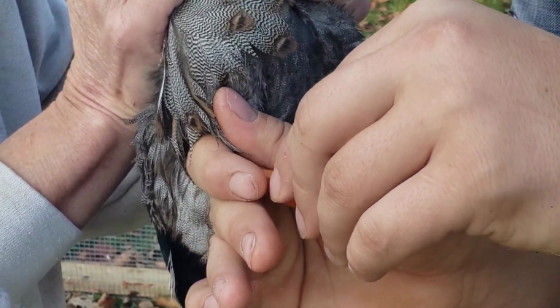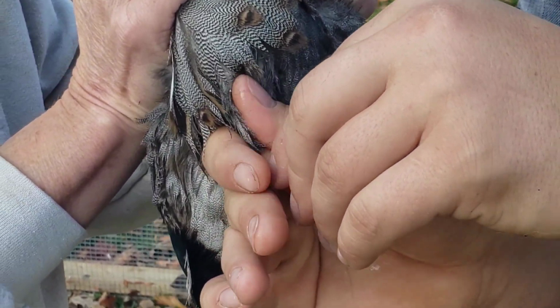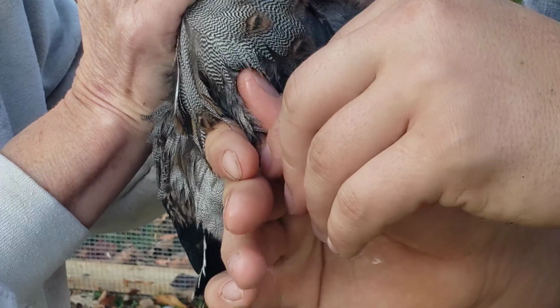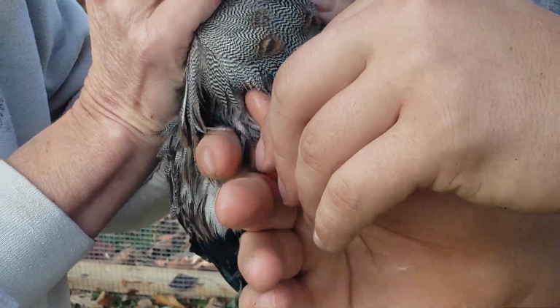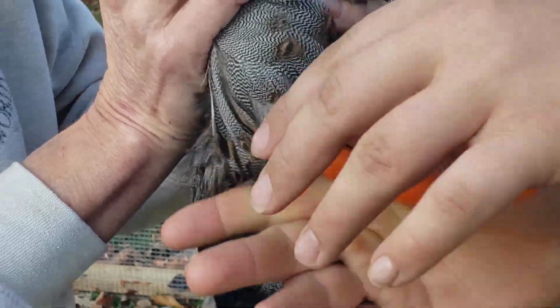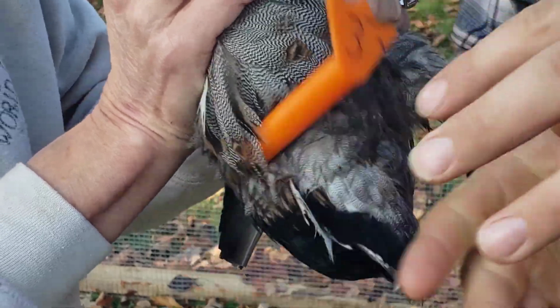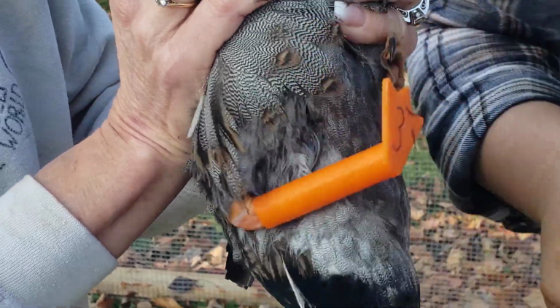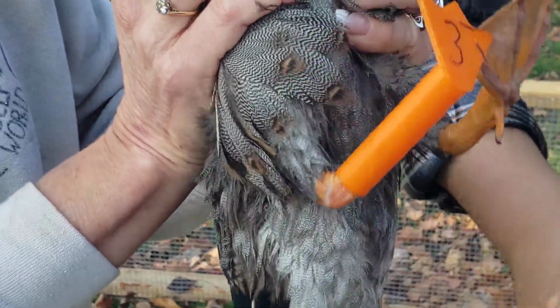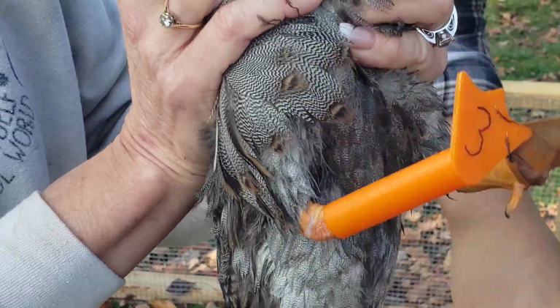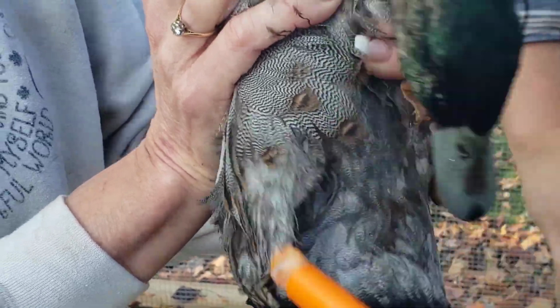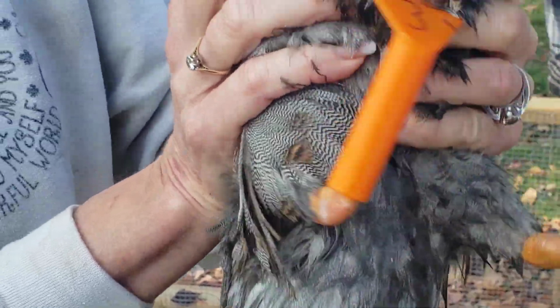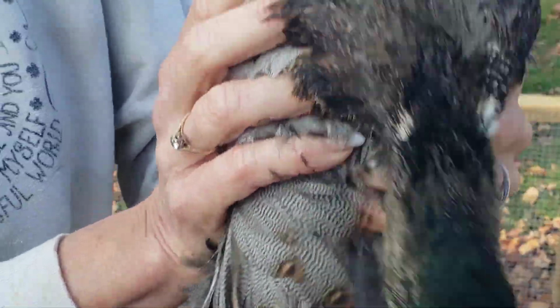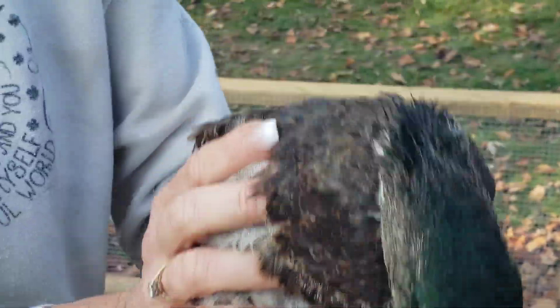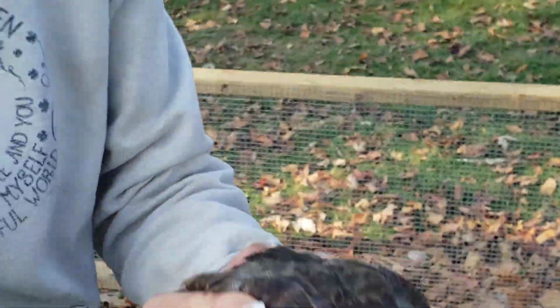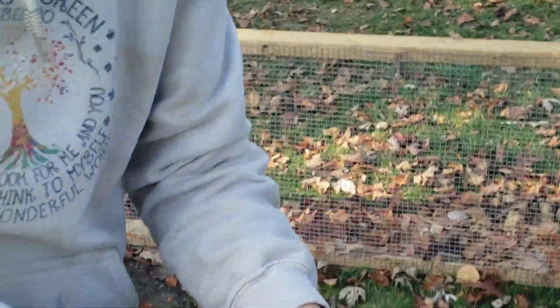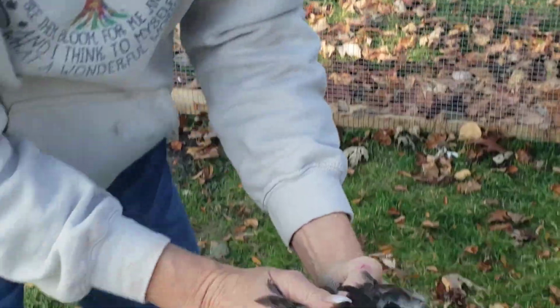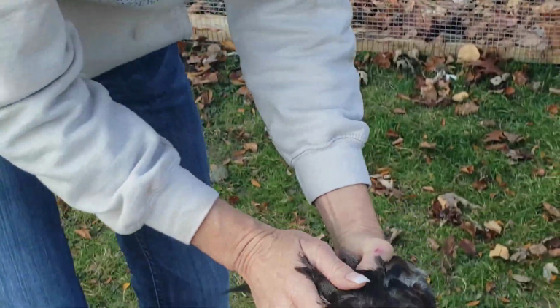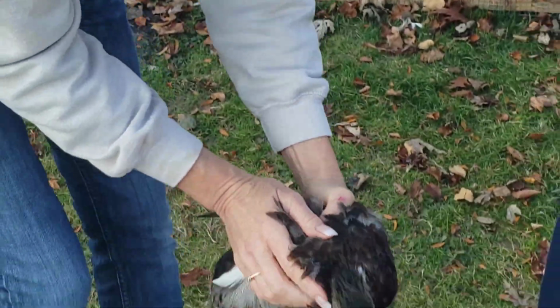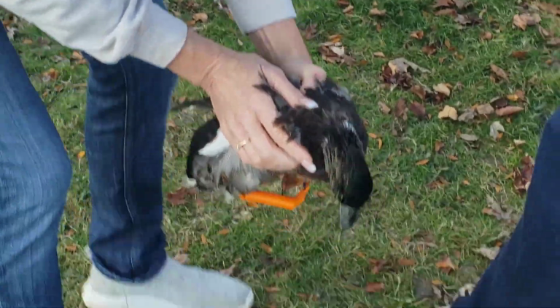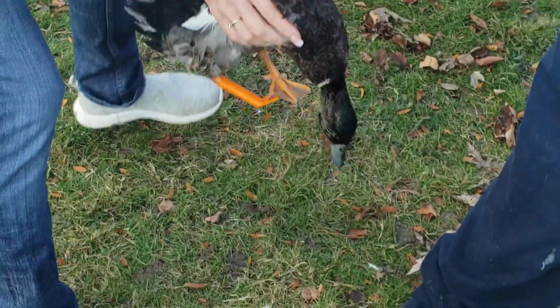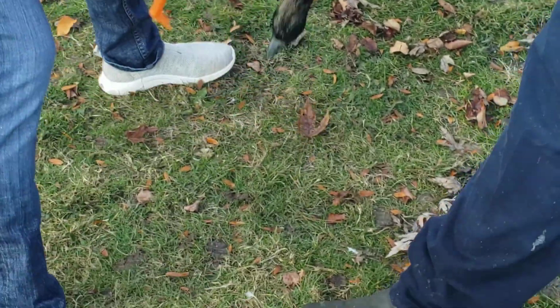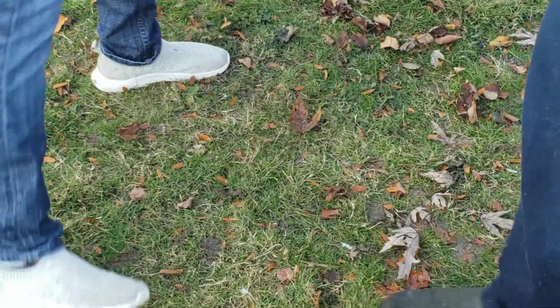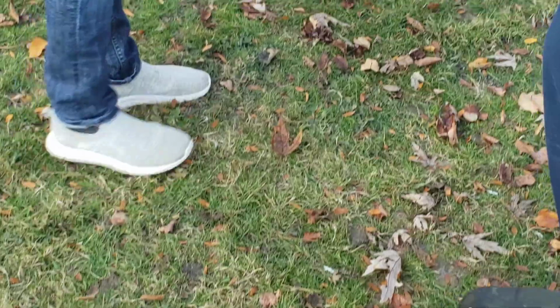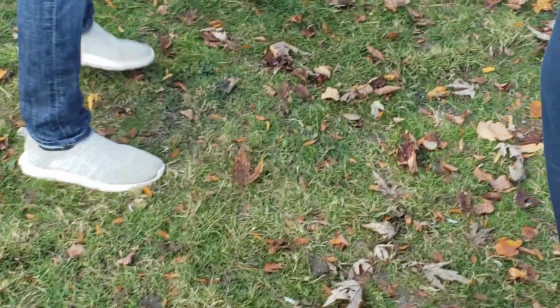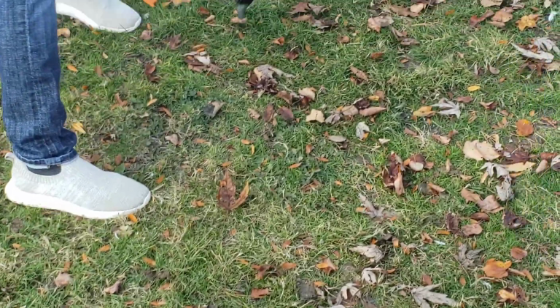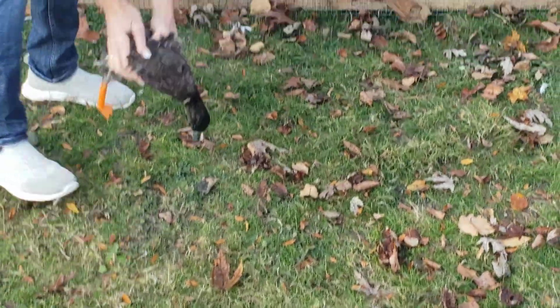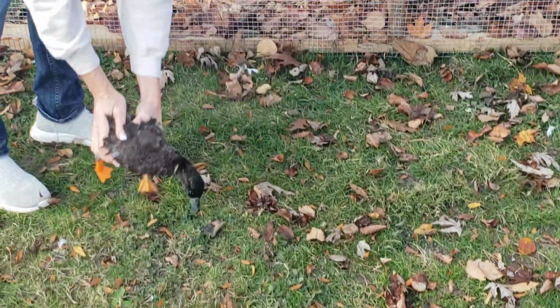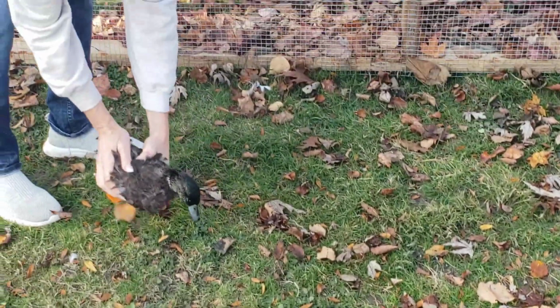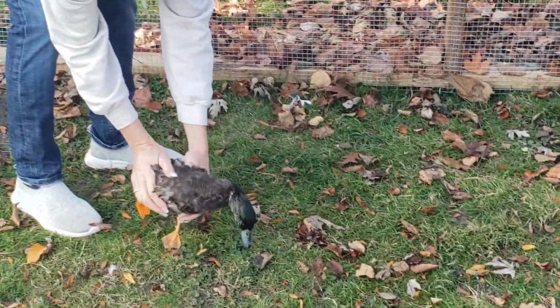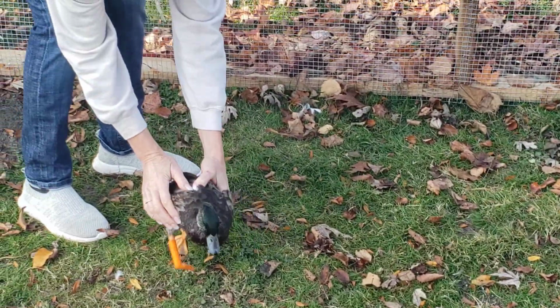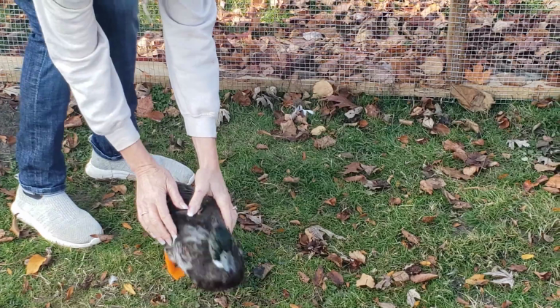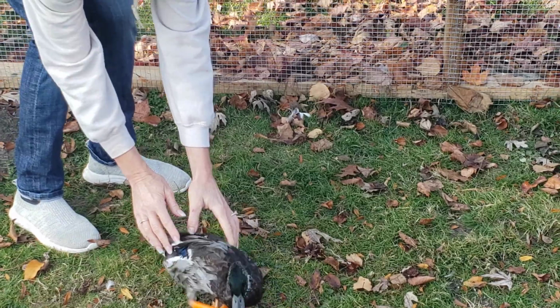Good boy. And it slides on — we'll put him over here. There we go.